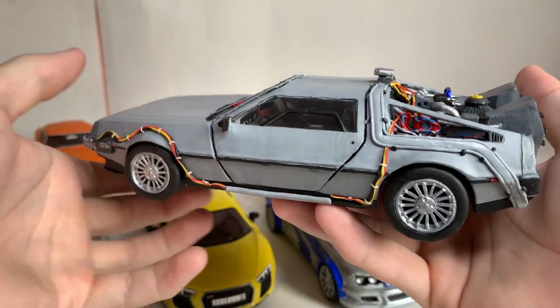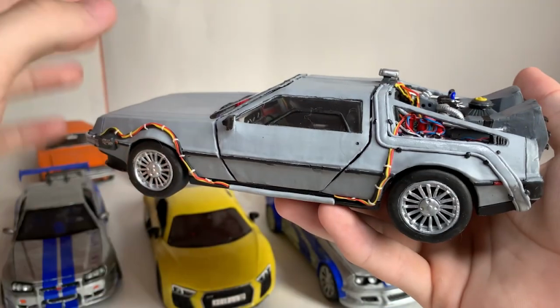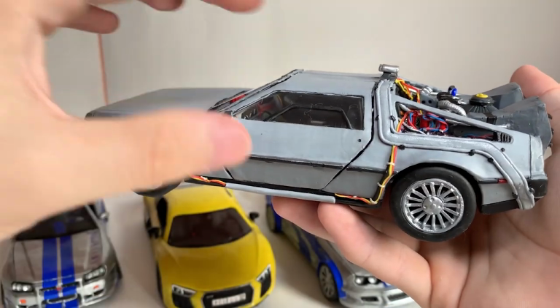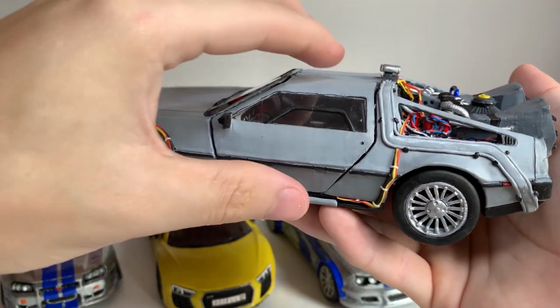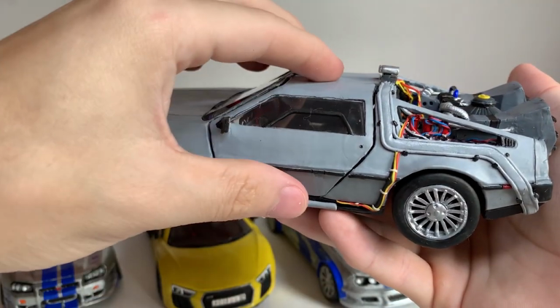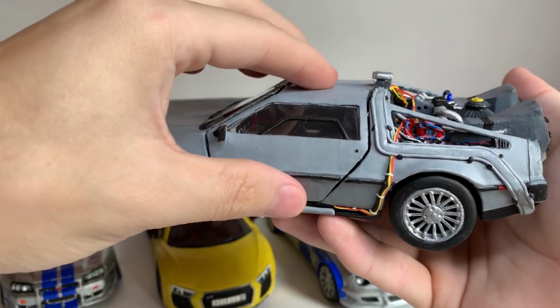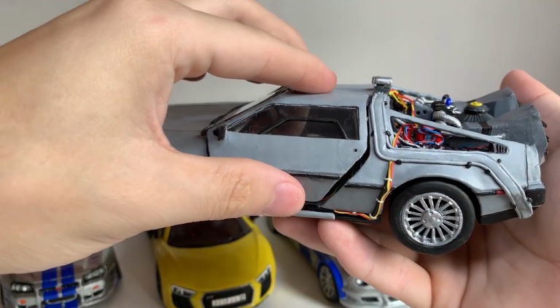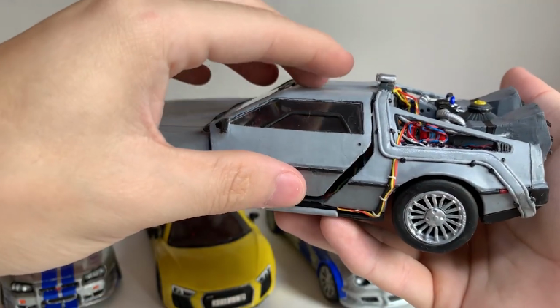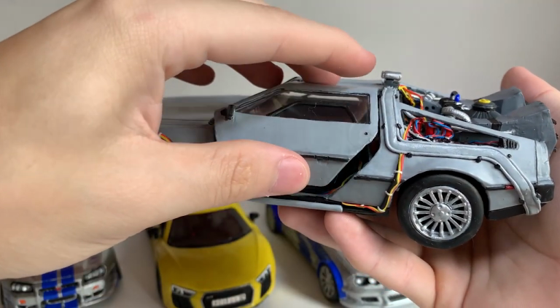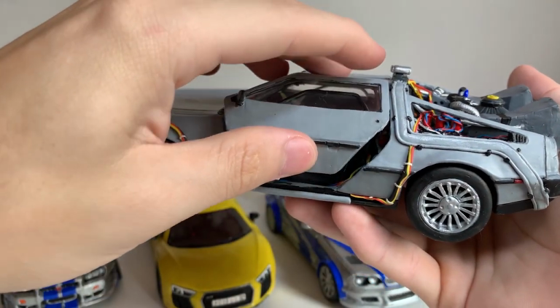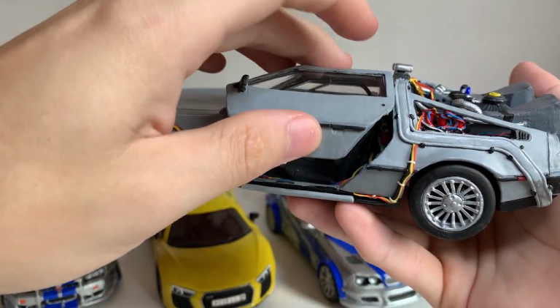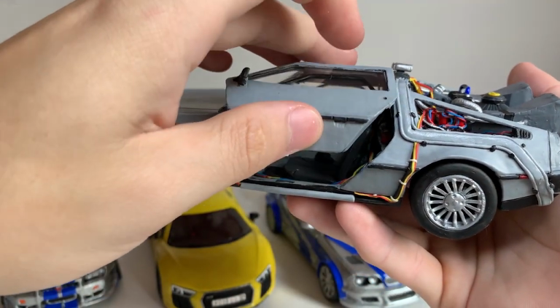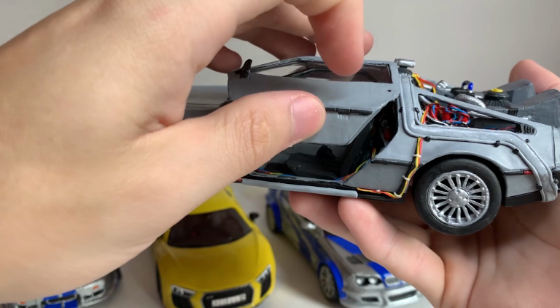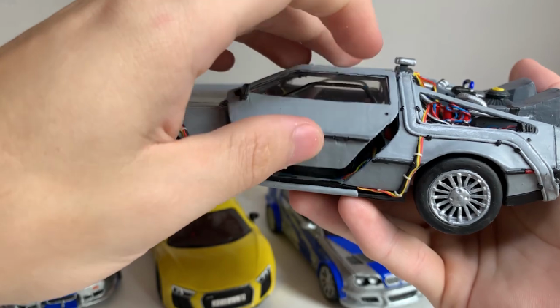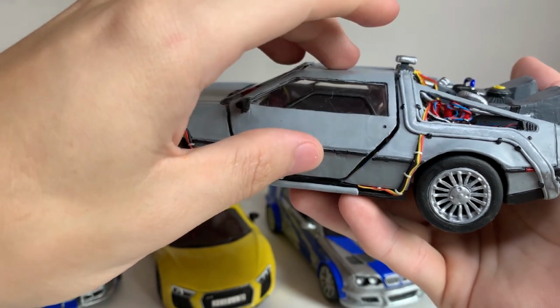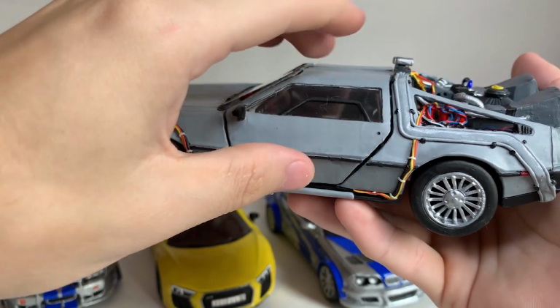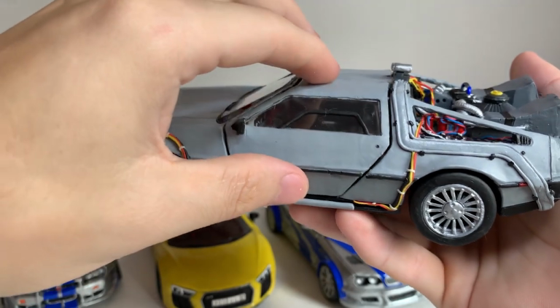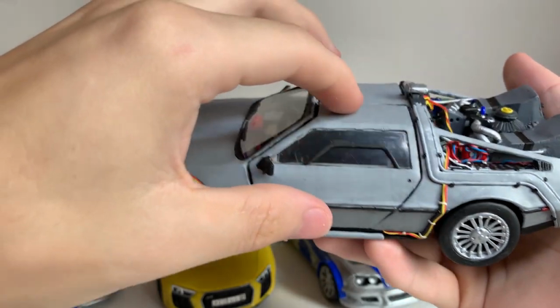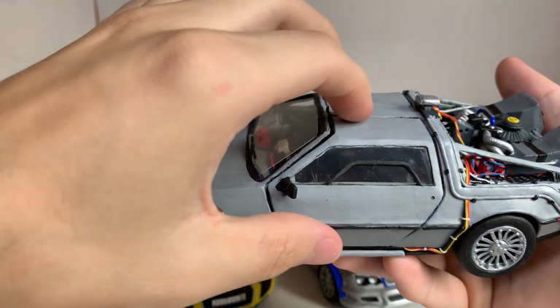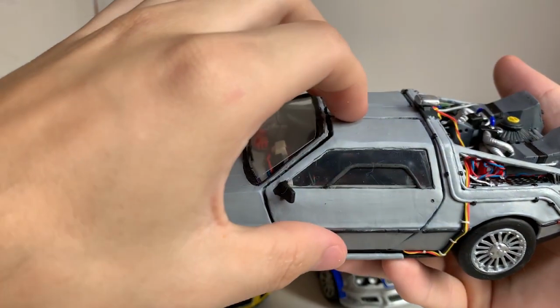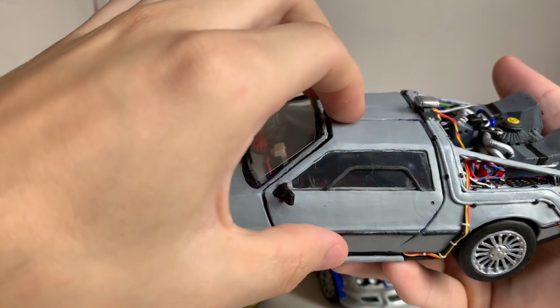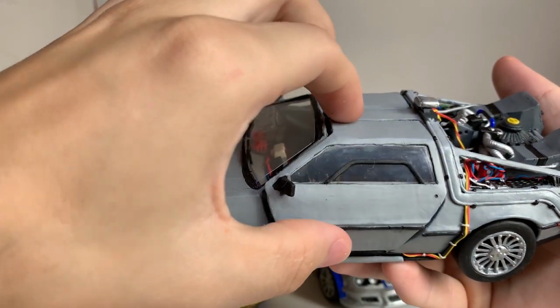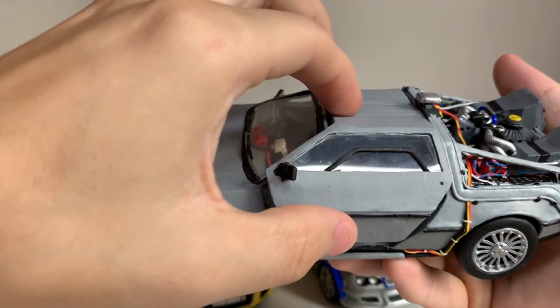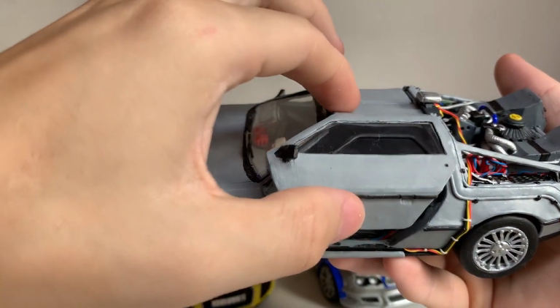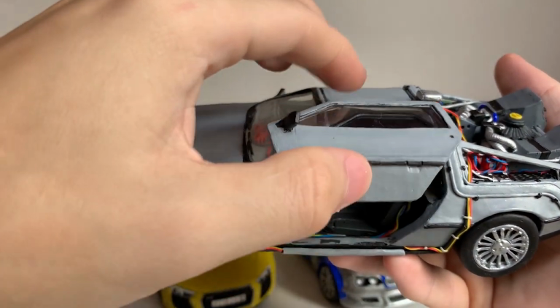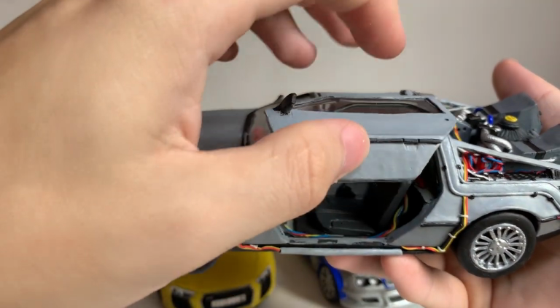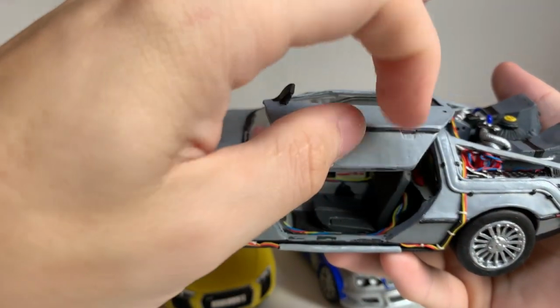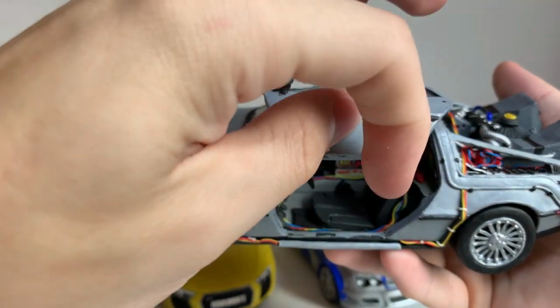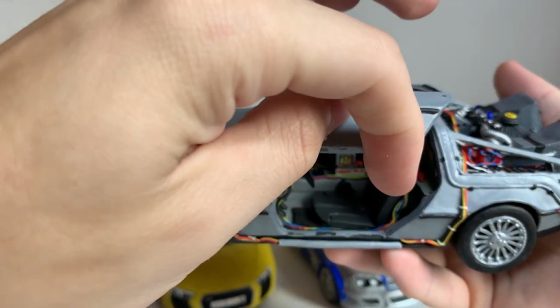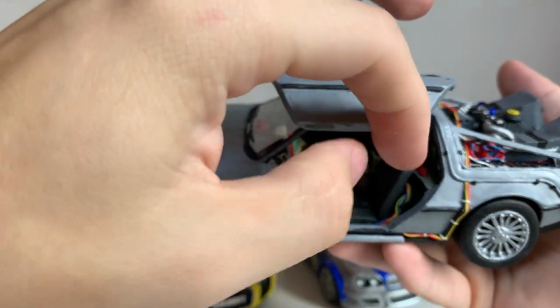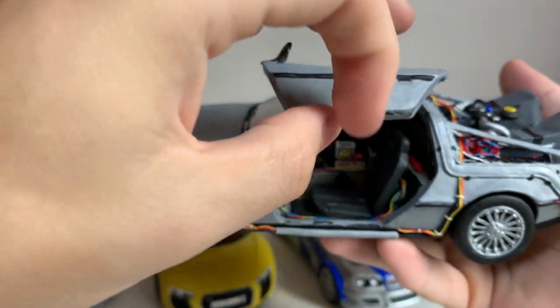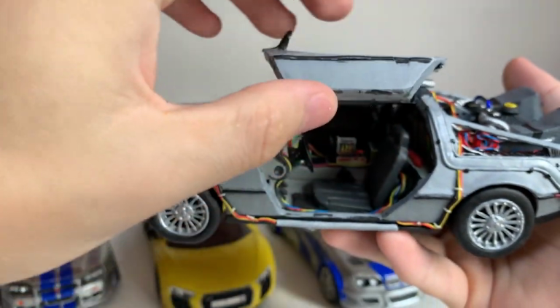The doors can be opened upwards as in the original car. The cabin is also detailed very well.